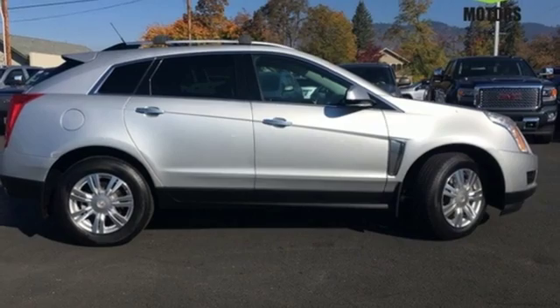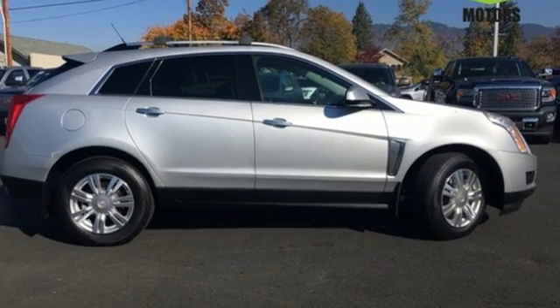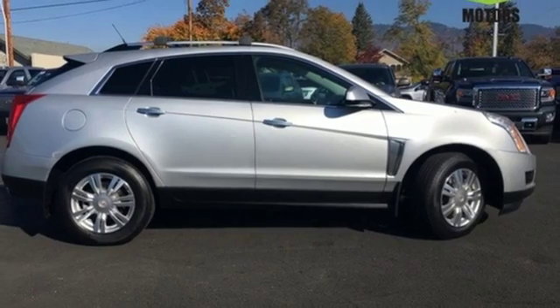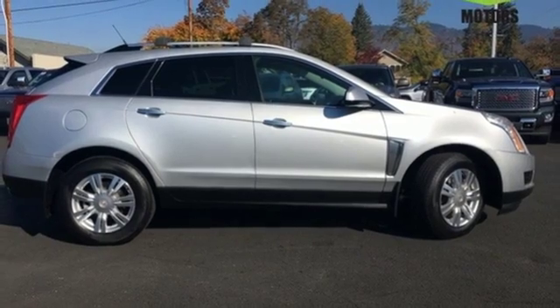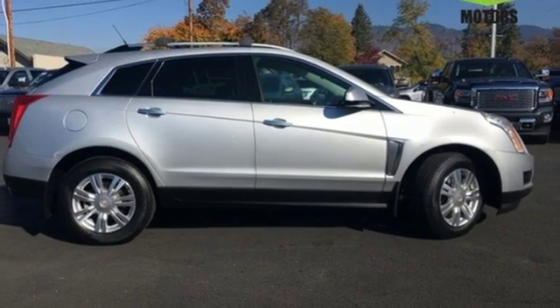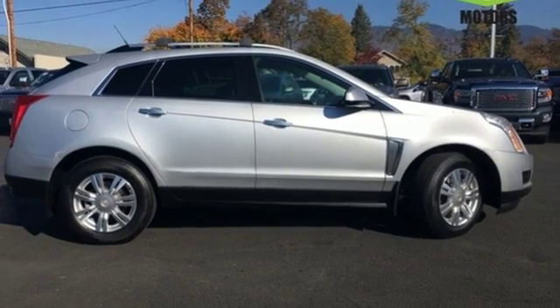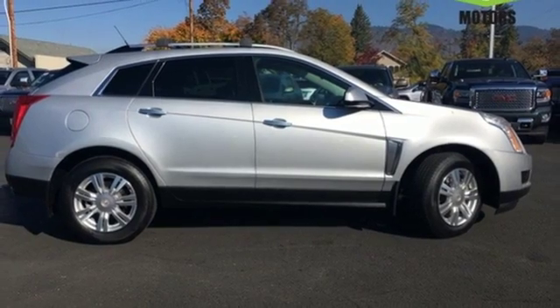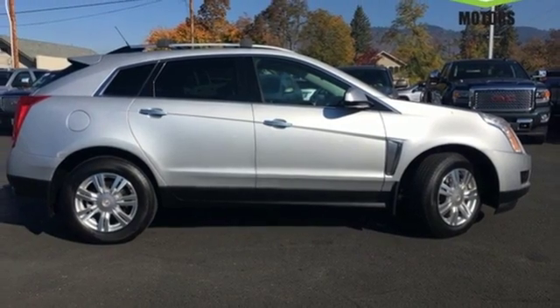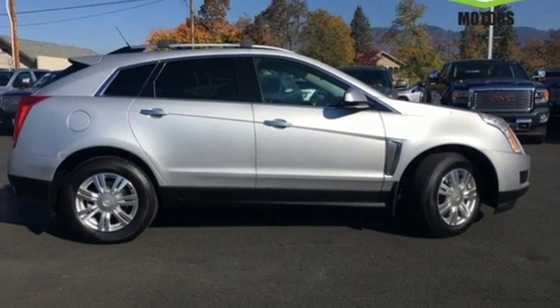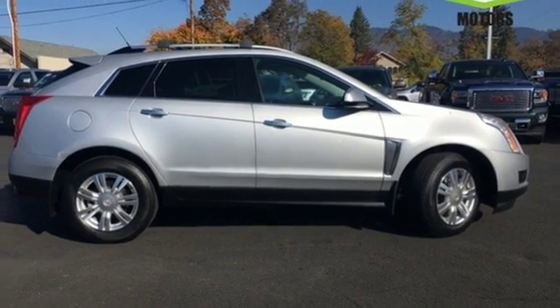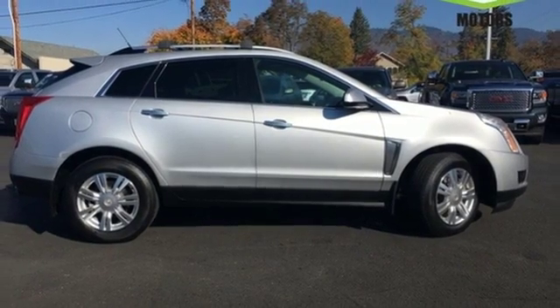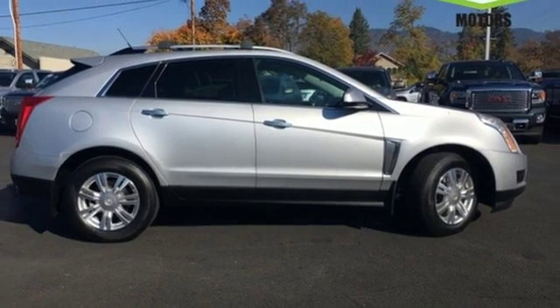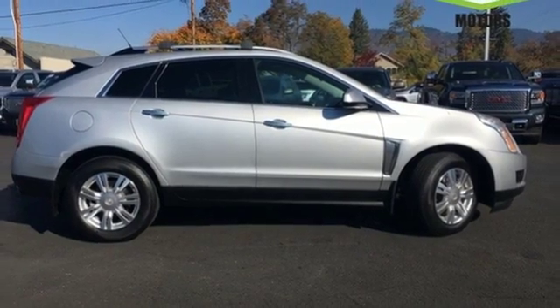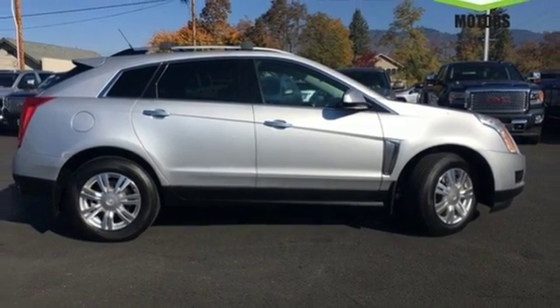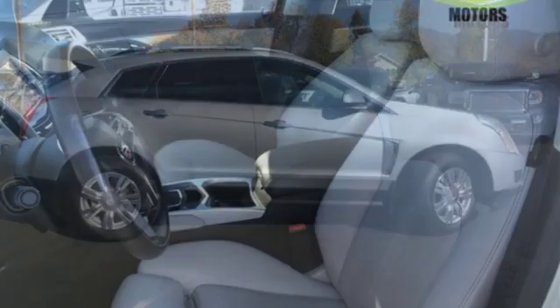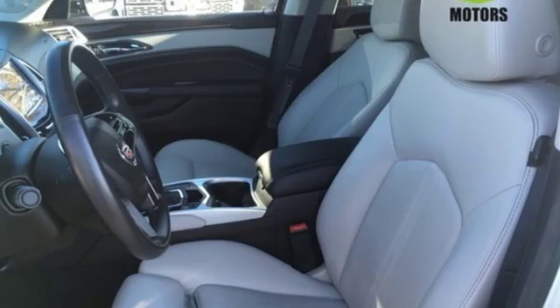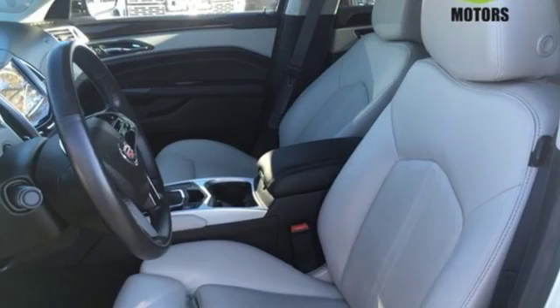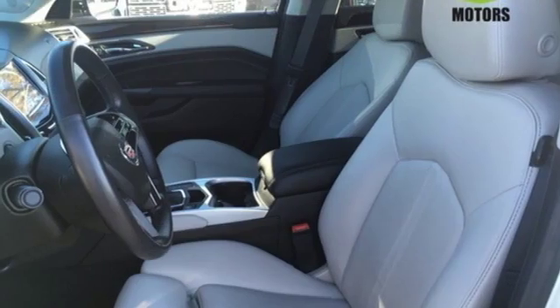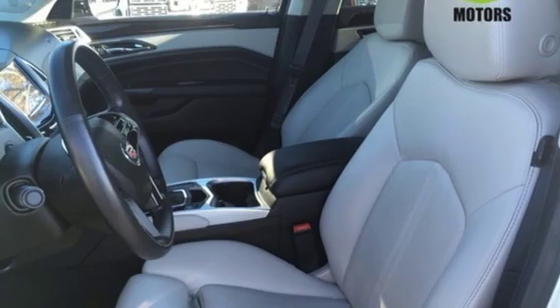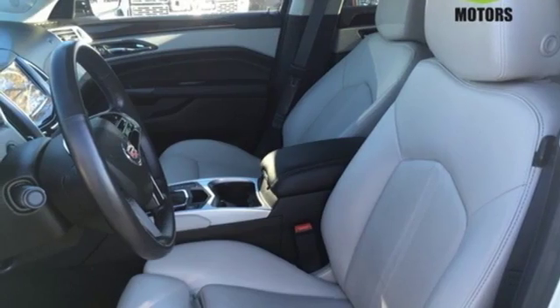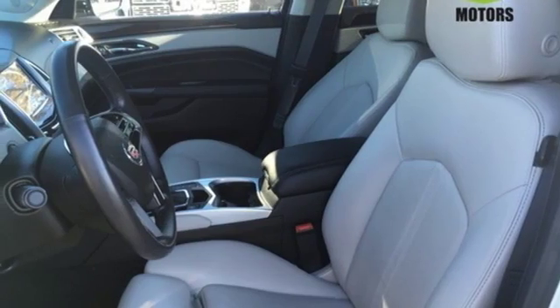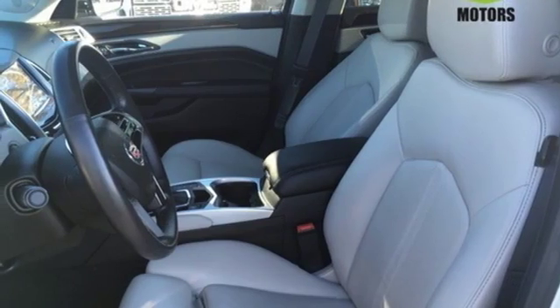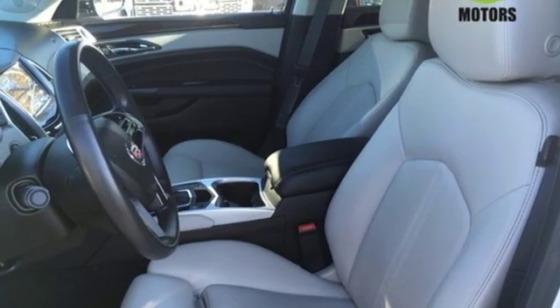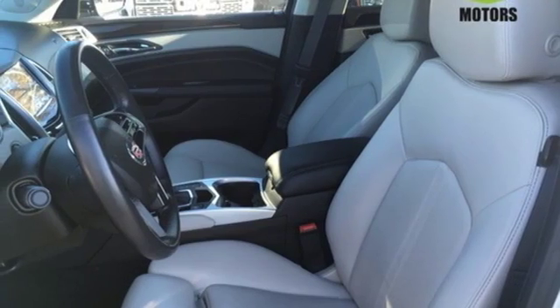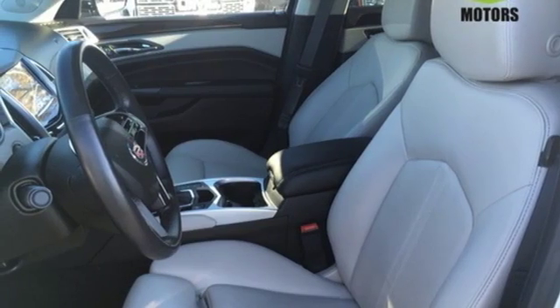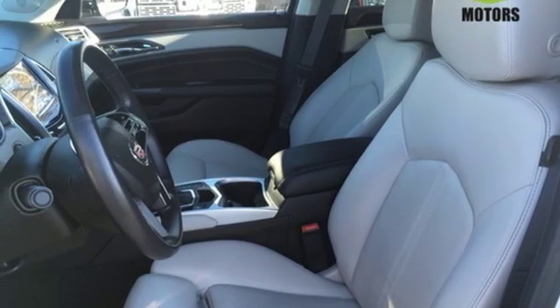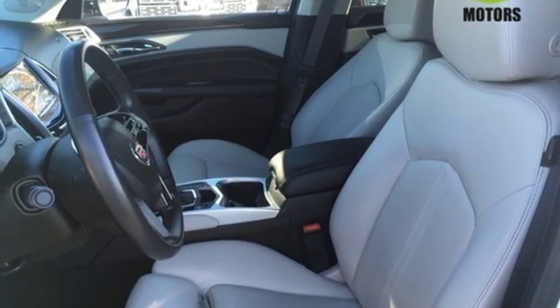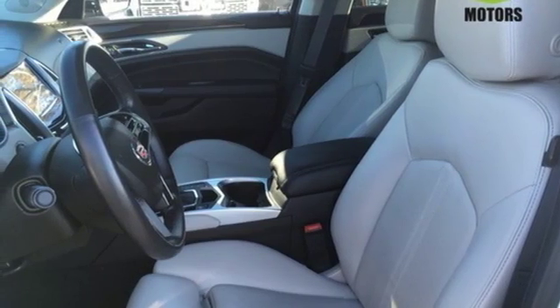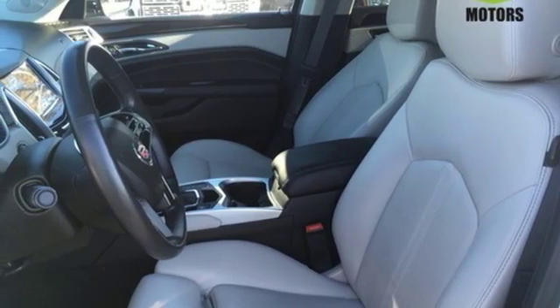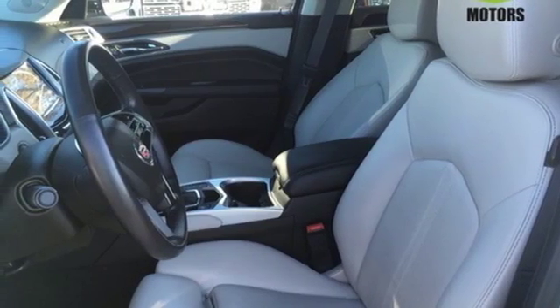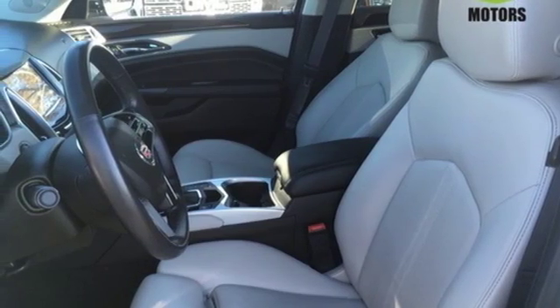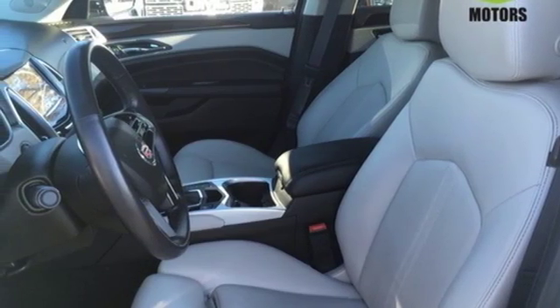It also has a power driver's seat, climate control, and a multi-function steering wheel.